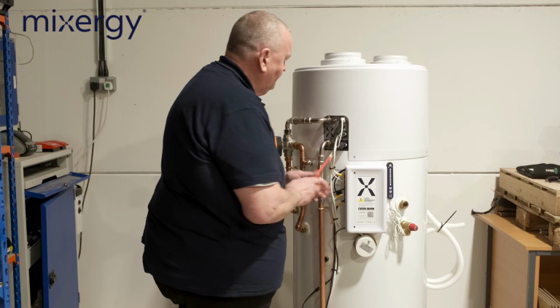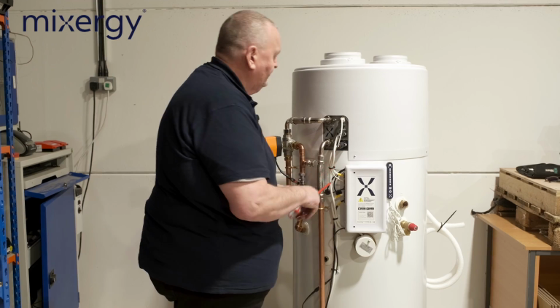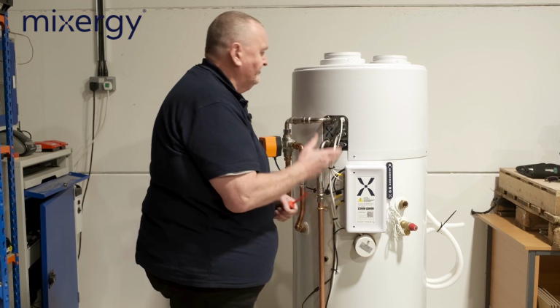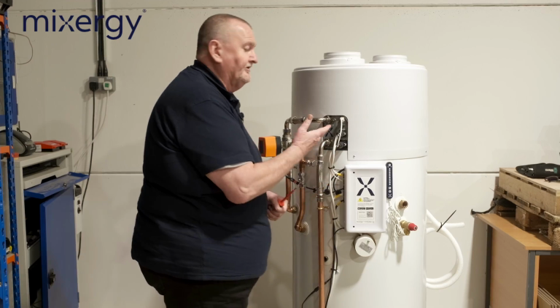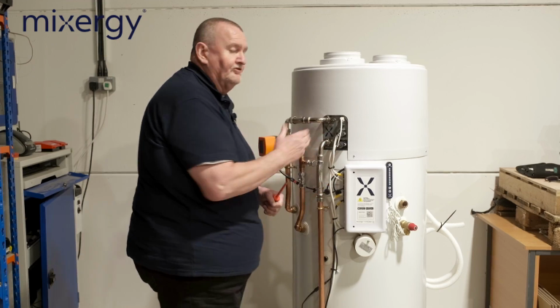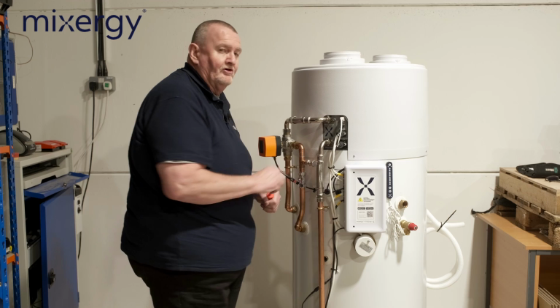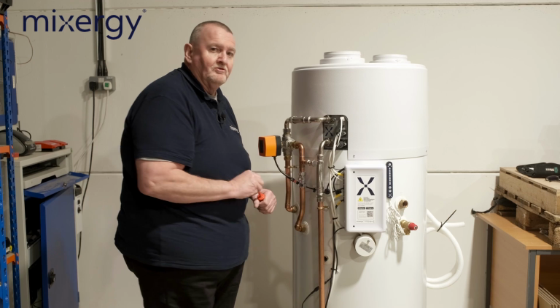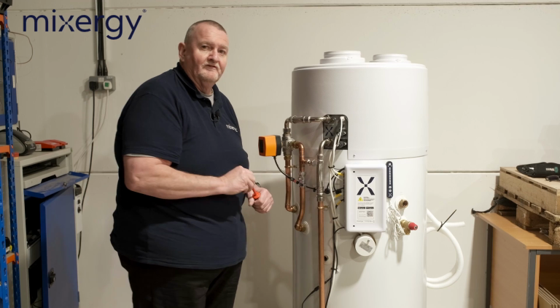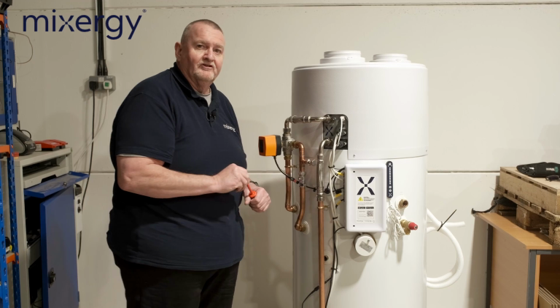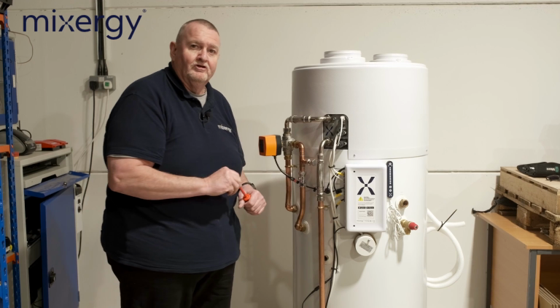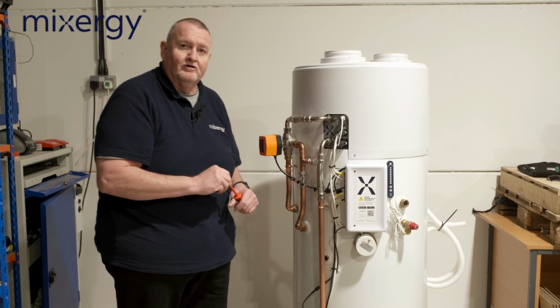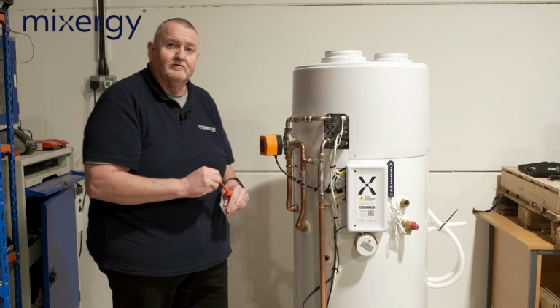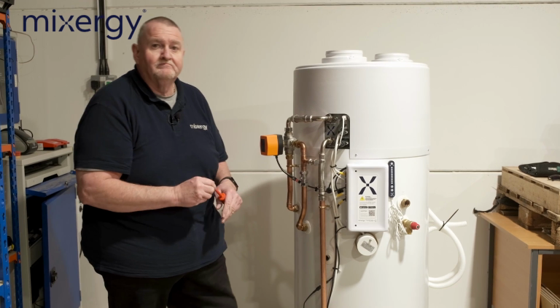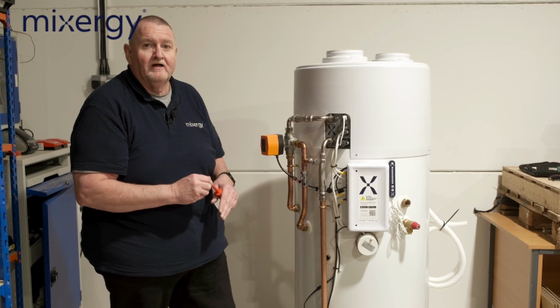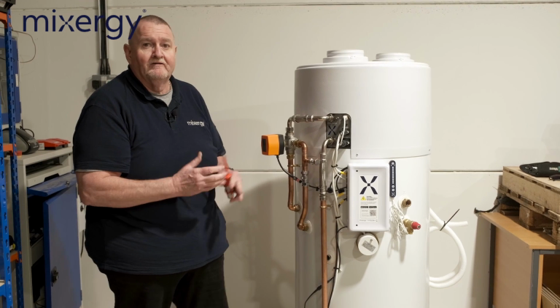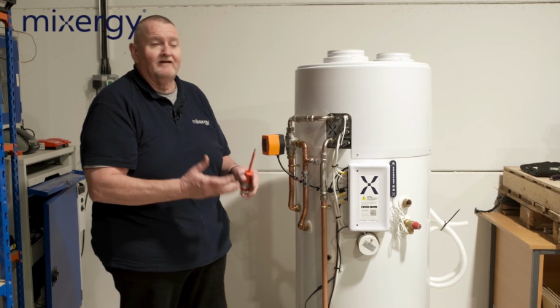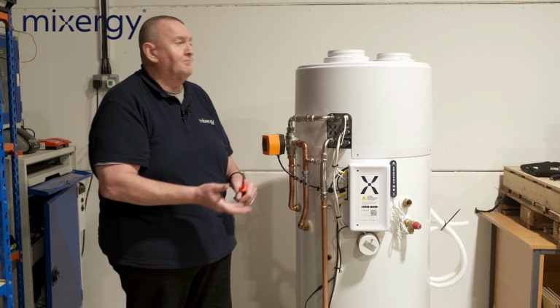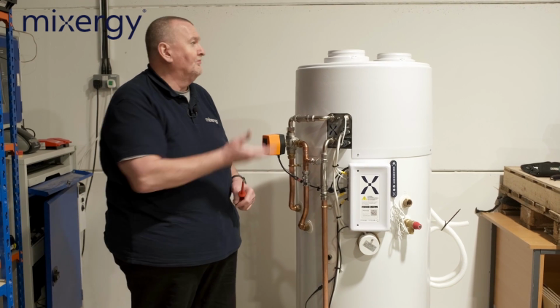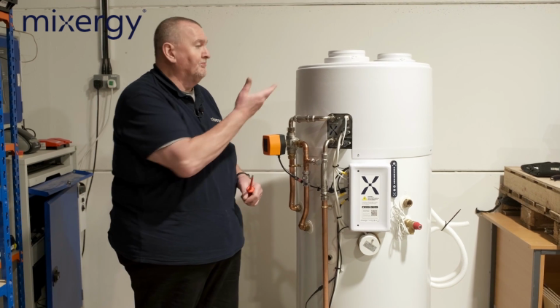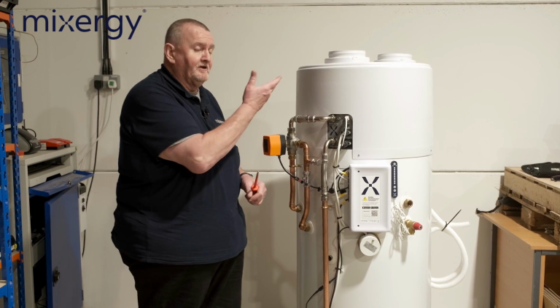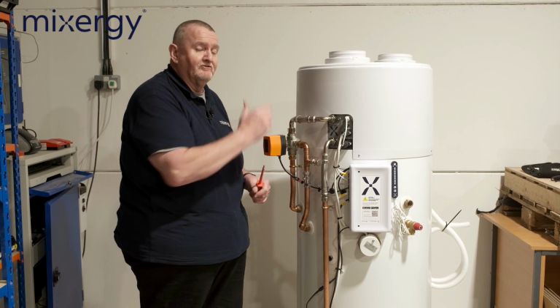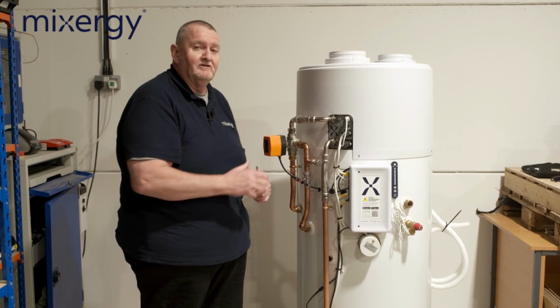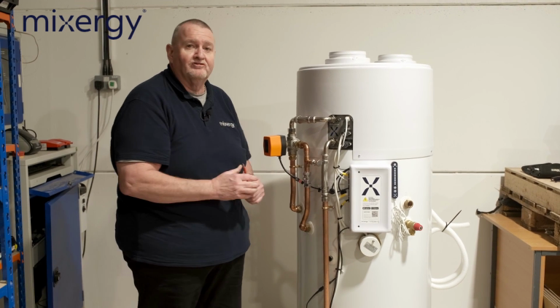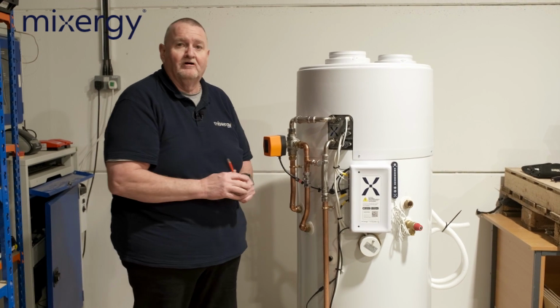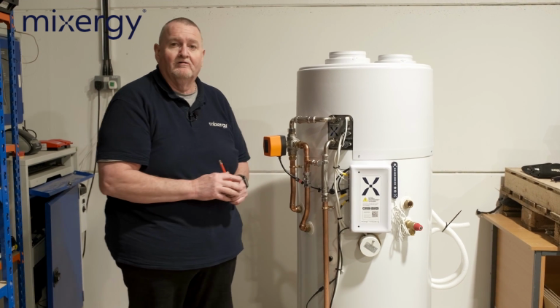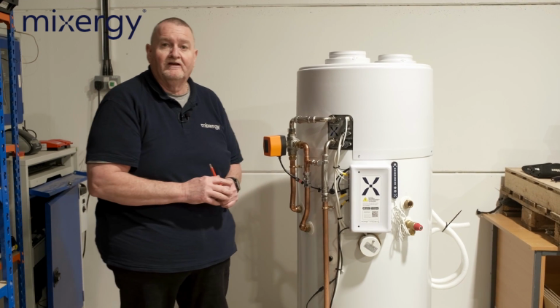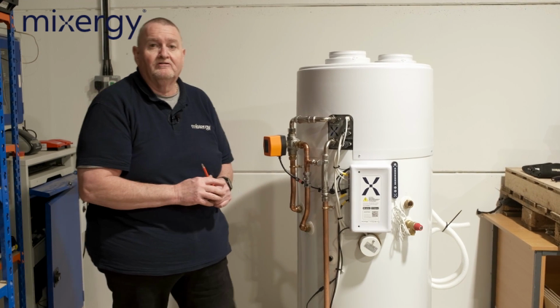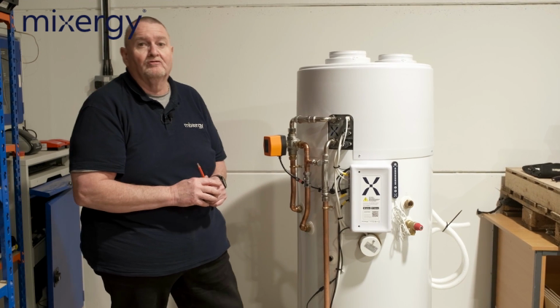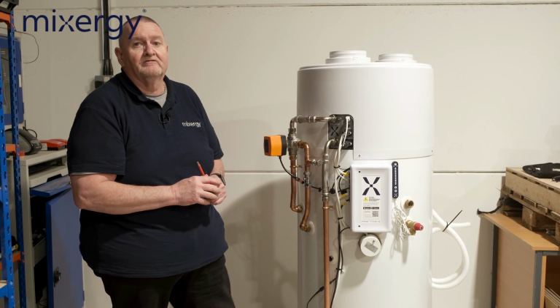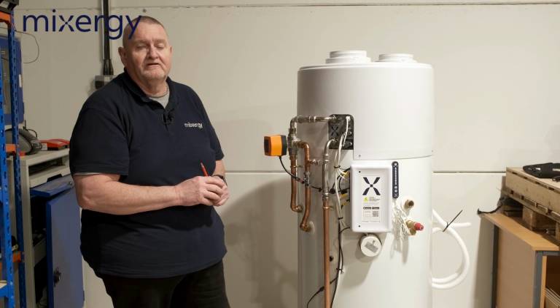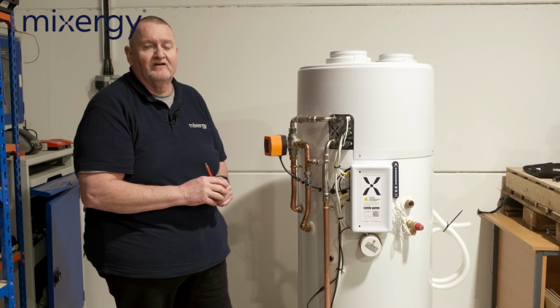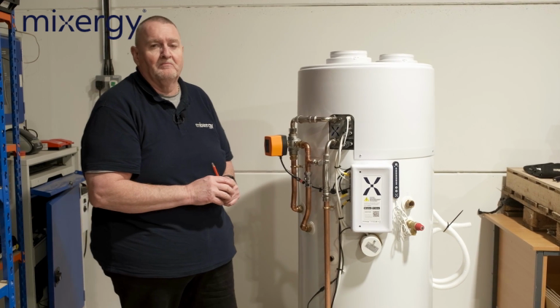That's the top cover secured, and the last bit would be to install the ducting assembly.